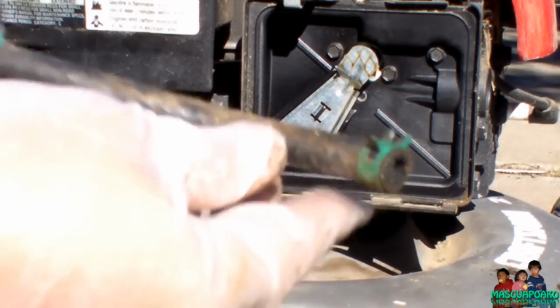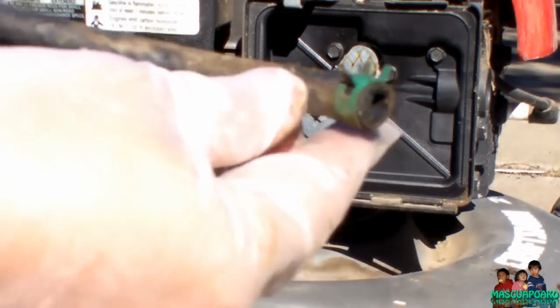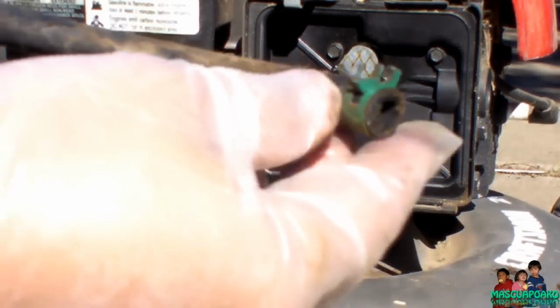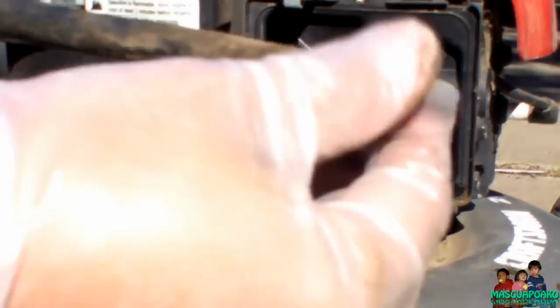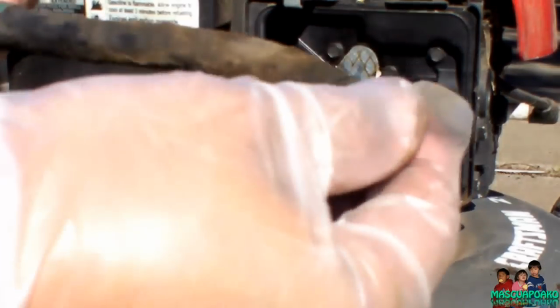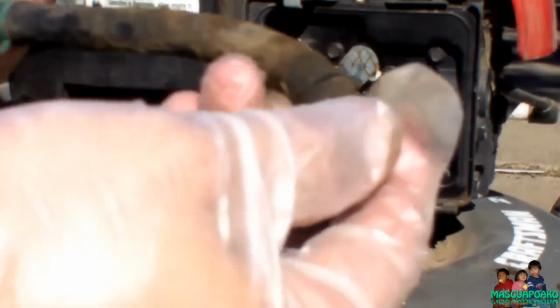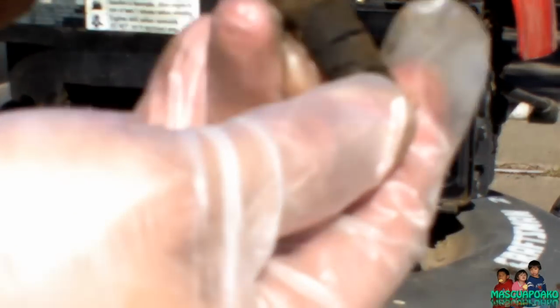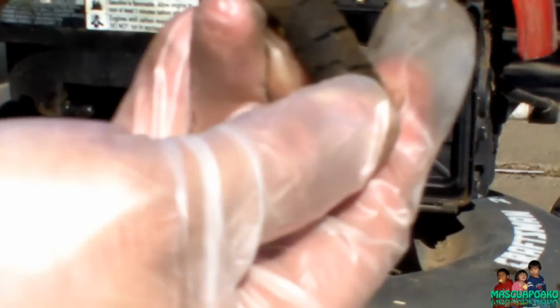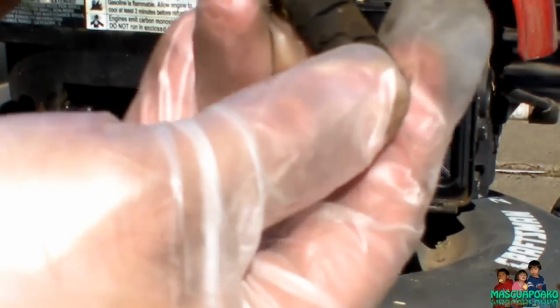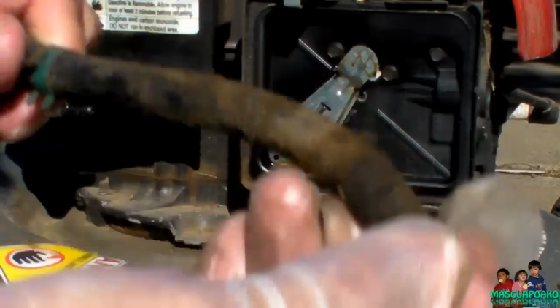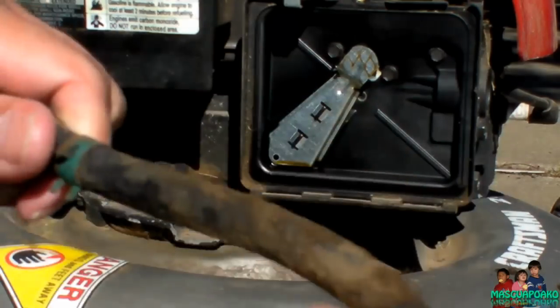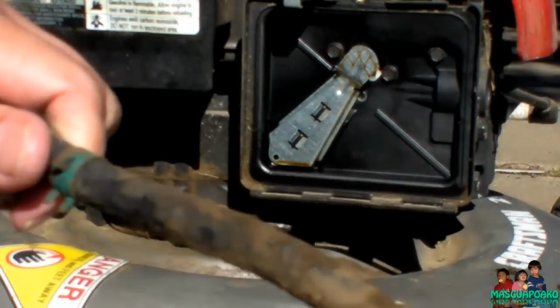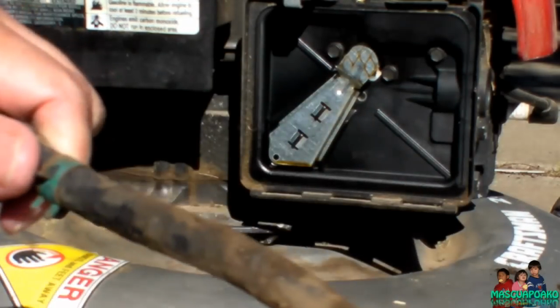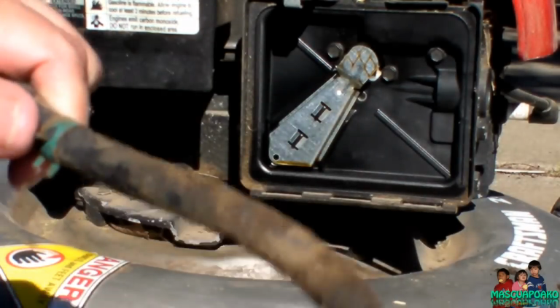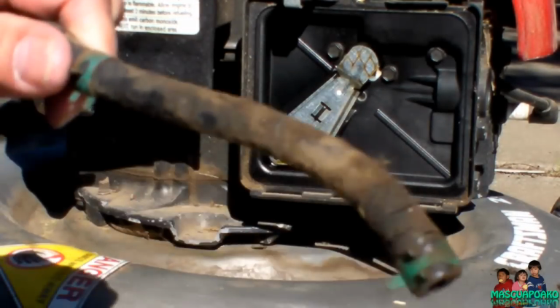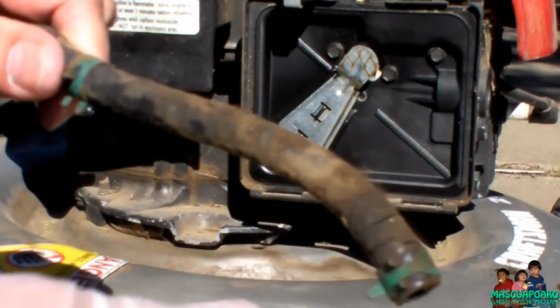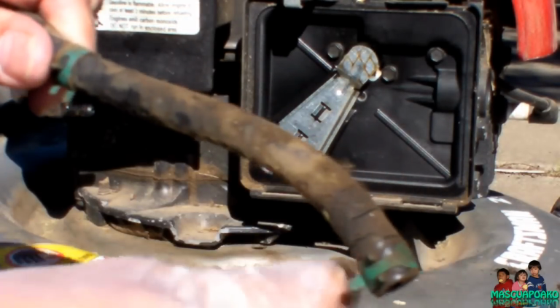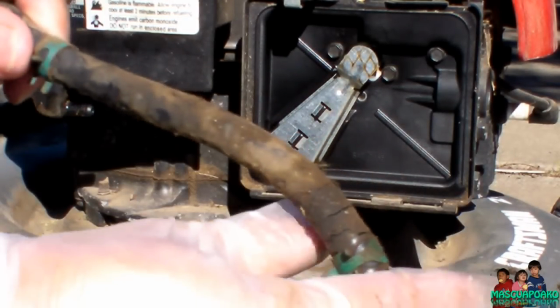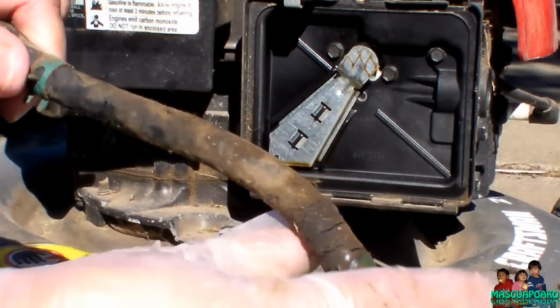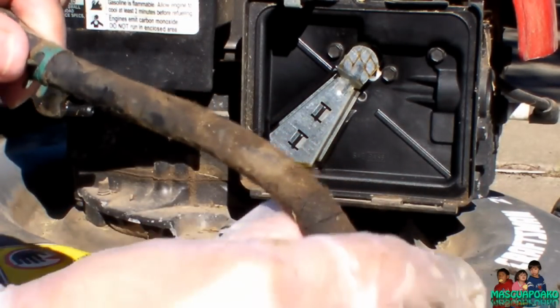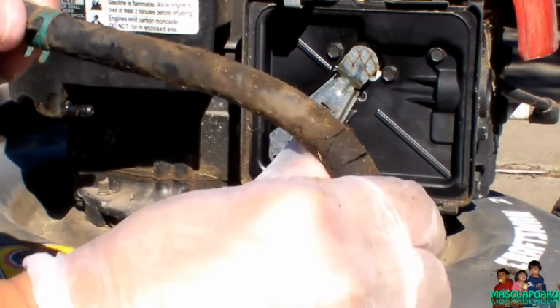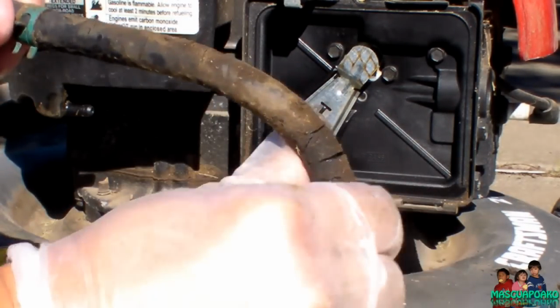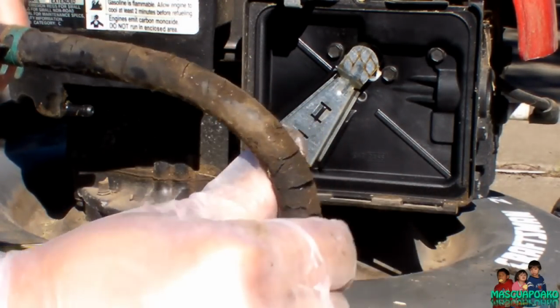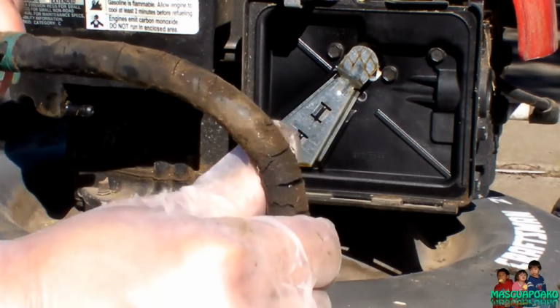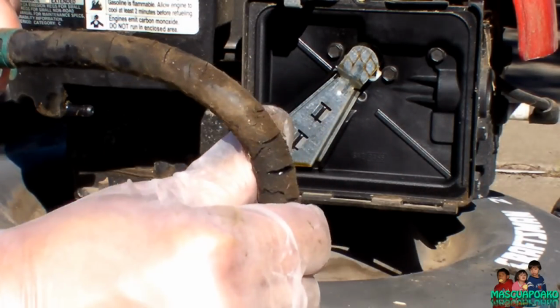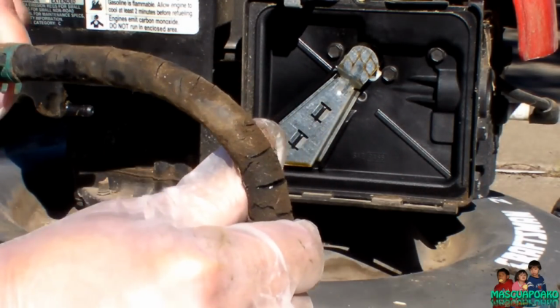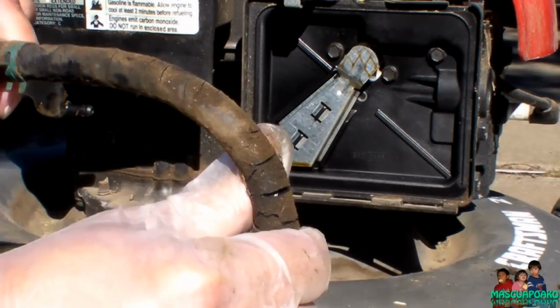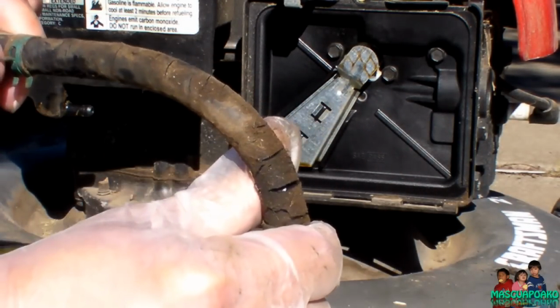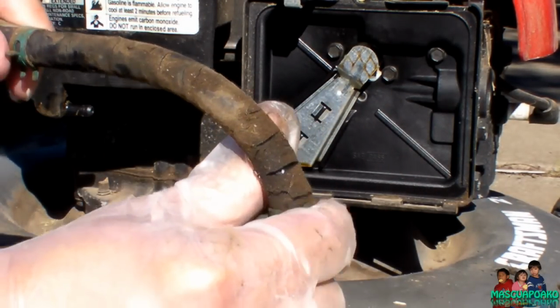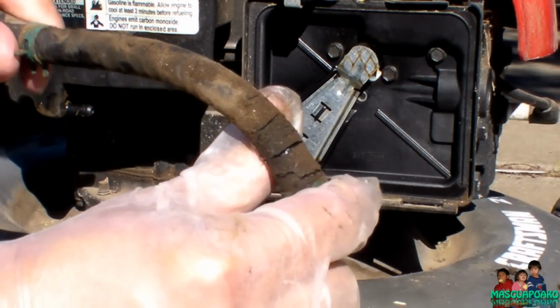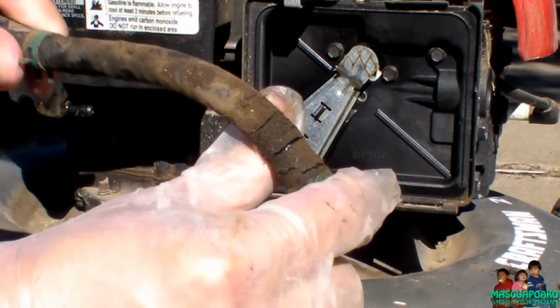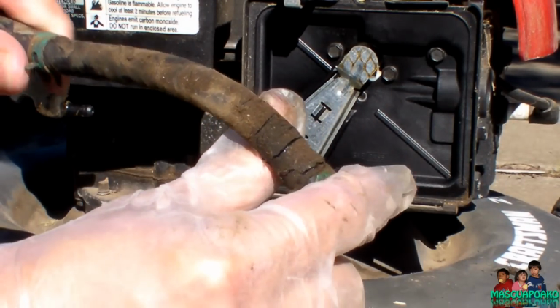Here it is — see how it cracked? Look at all the cracks.